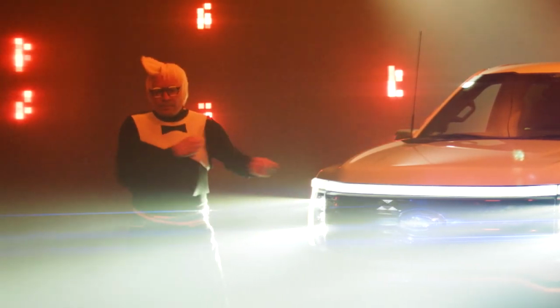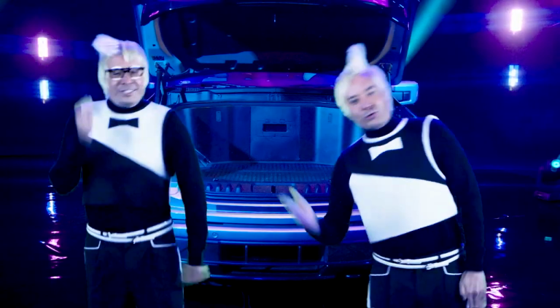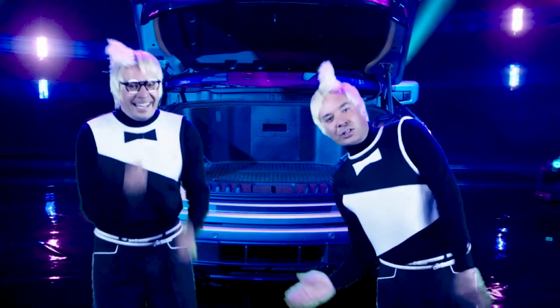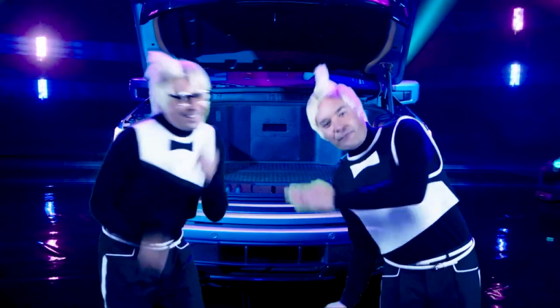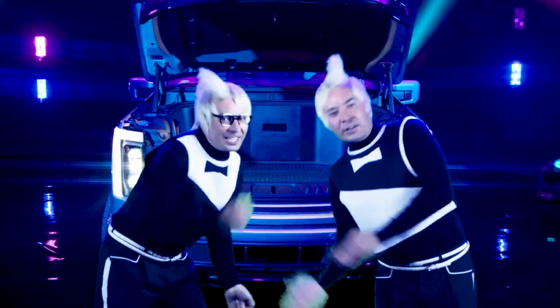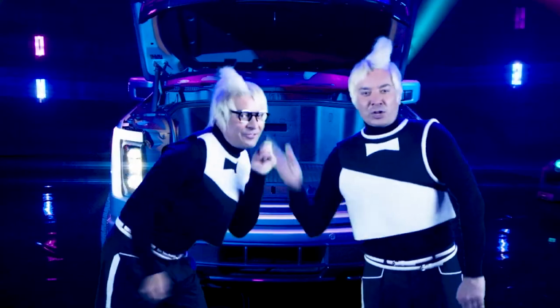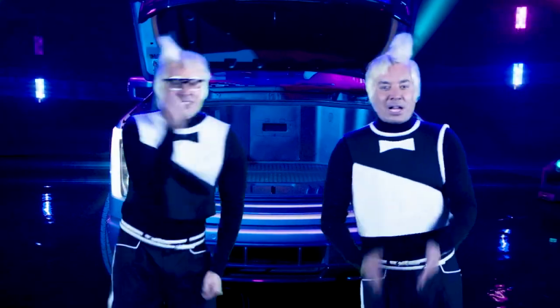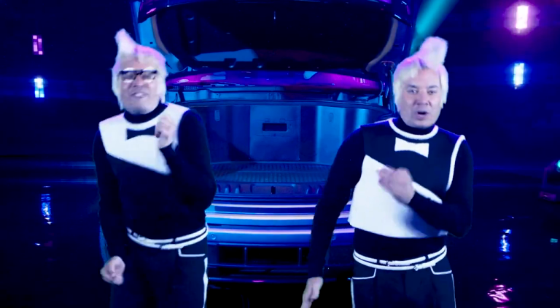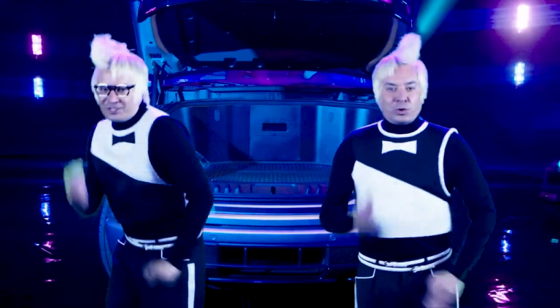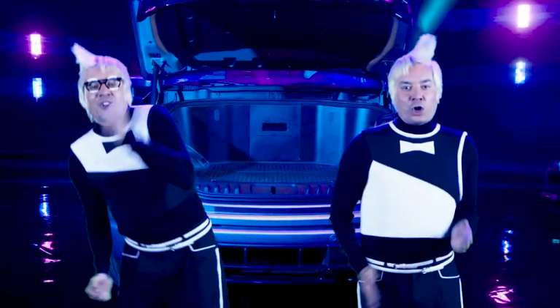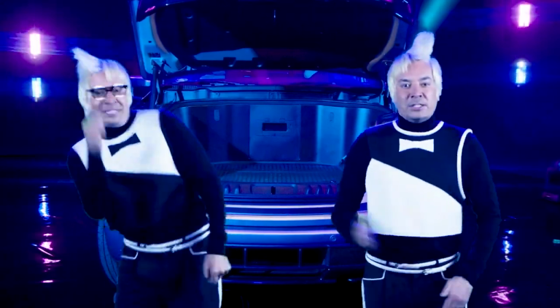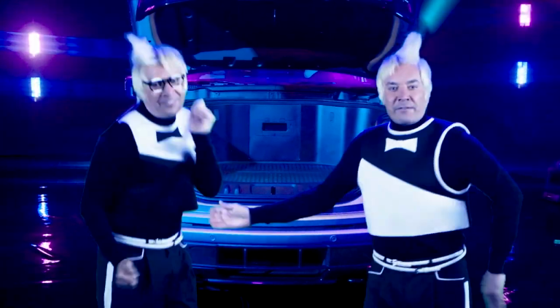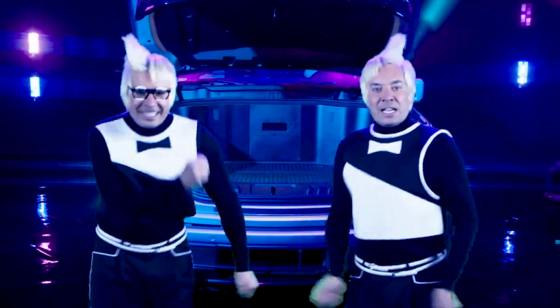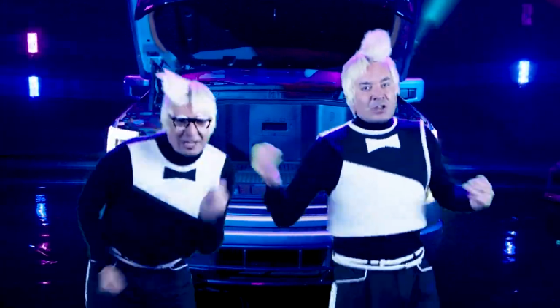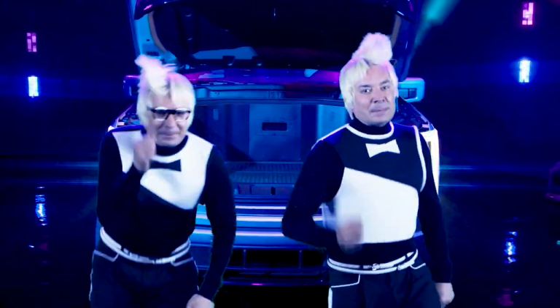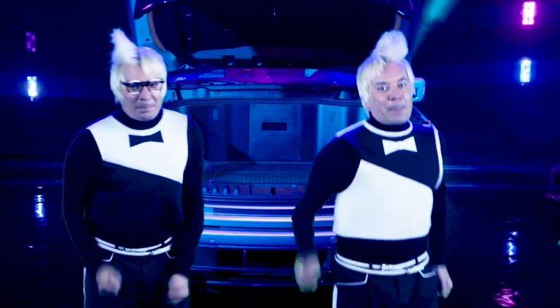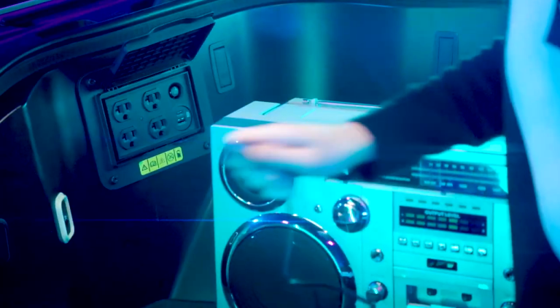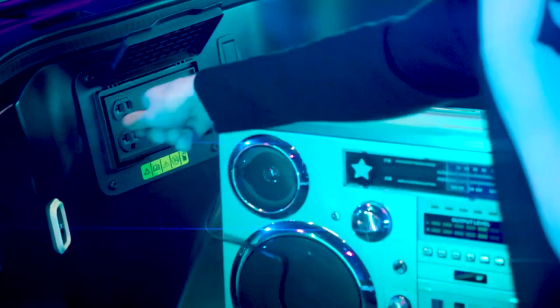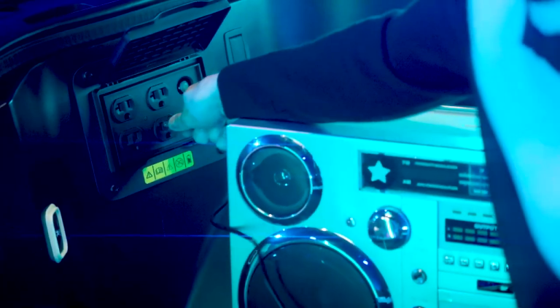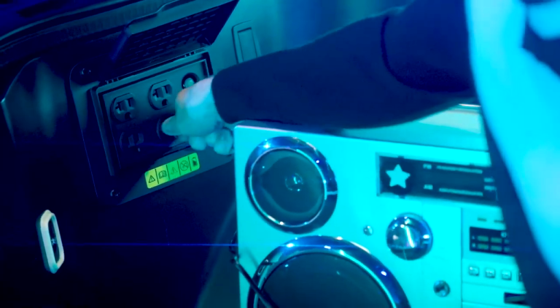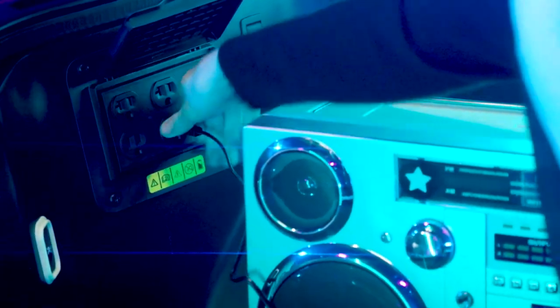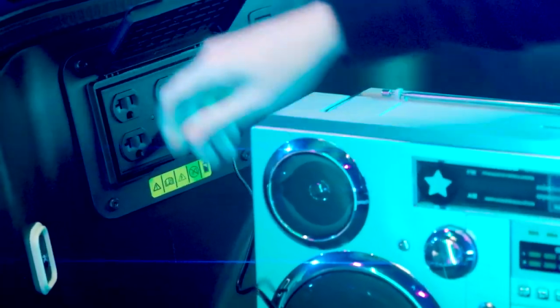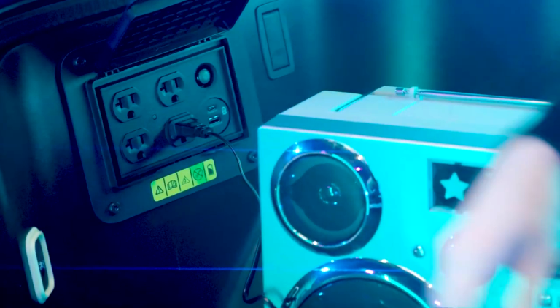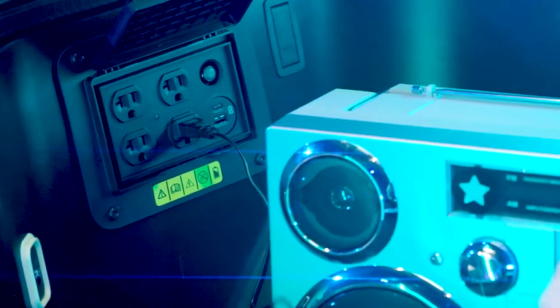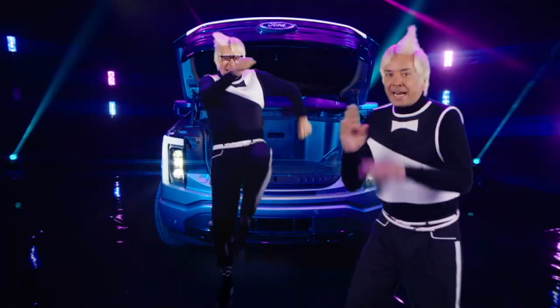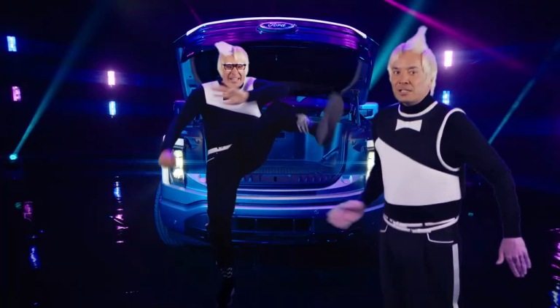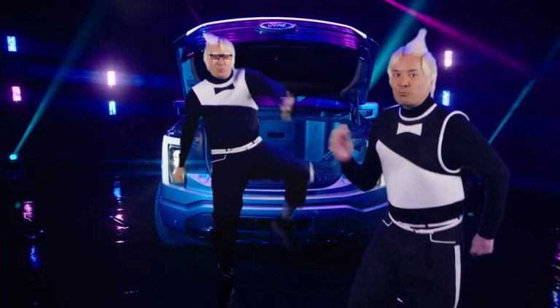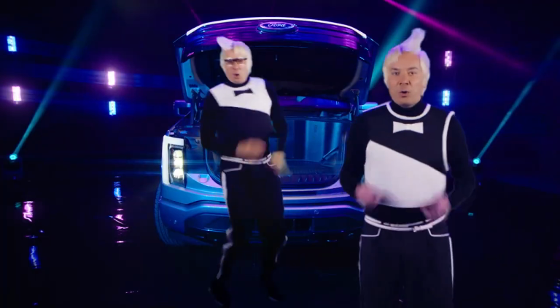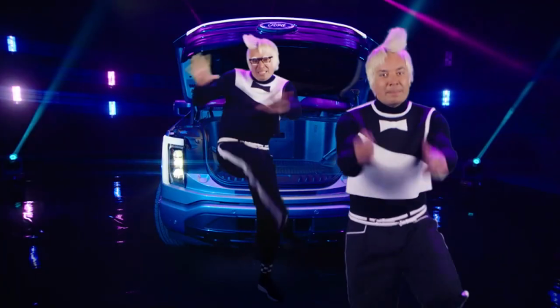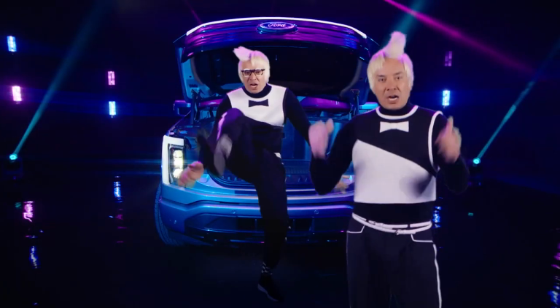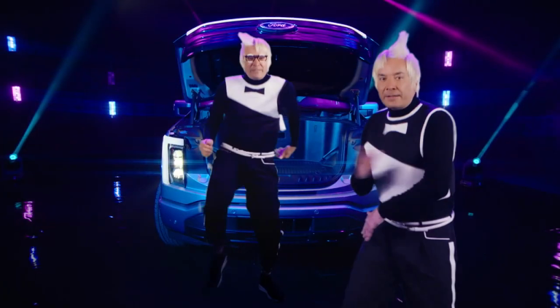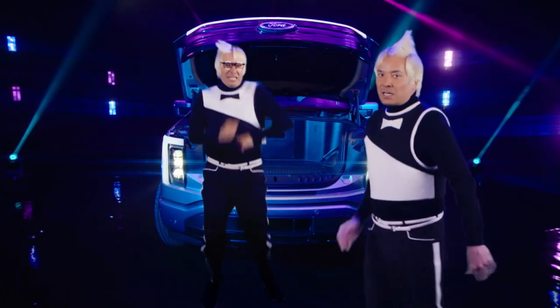When the trunk's in the front, then the truck's got frunk. So I stow my stuff in the truck's big frunk. Plug a boombox in, you bump the crunk. Then I hit the road with my junk in the front.